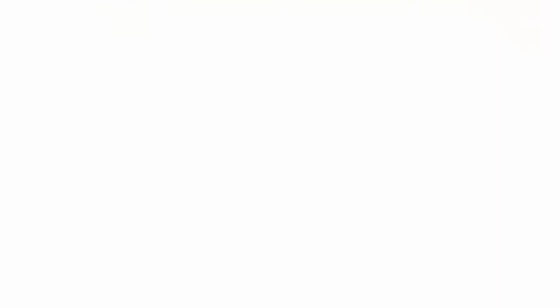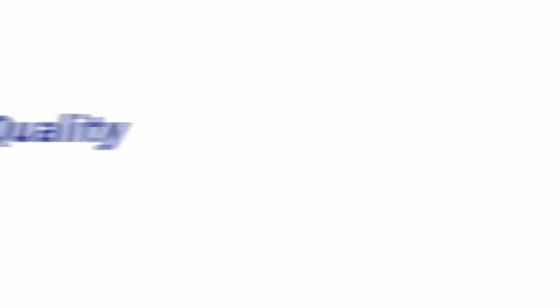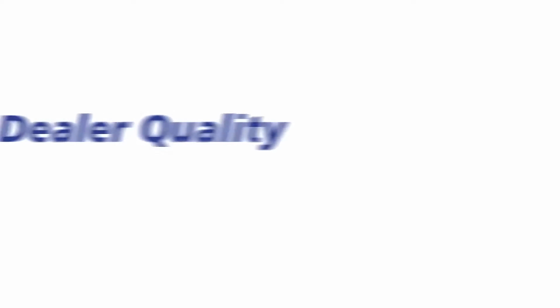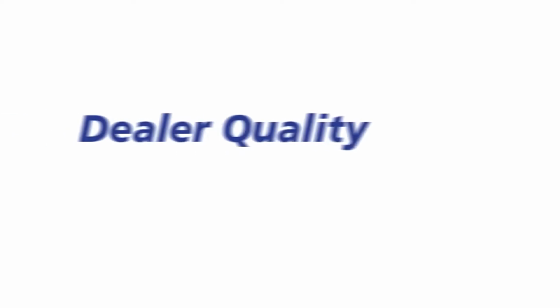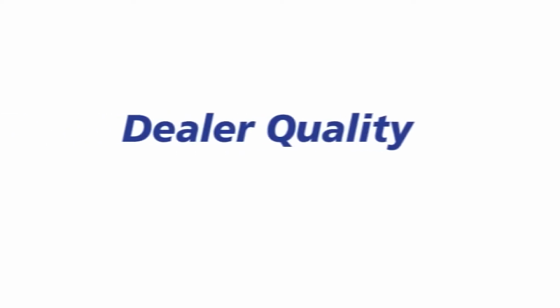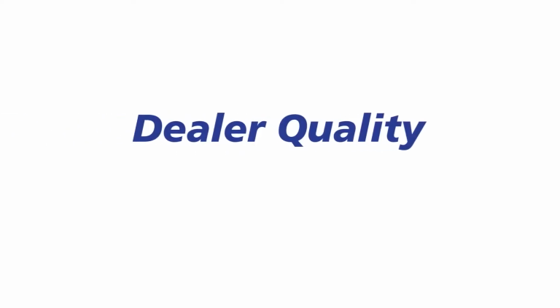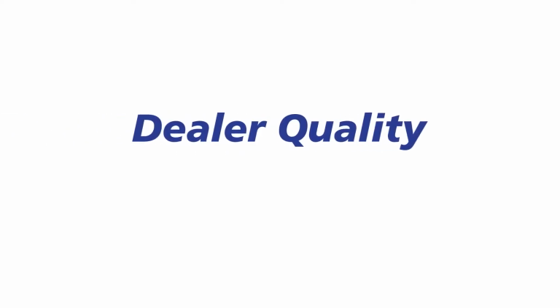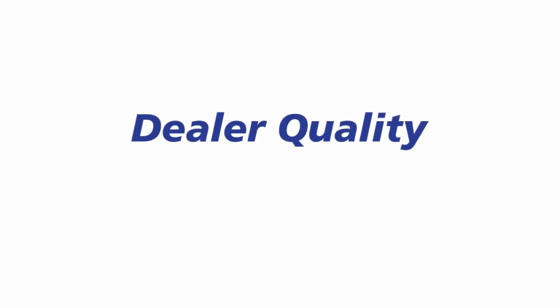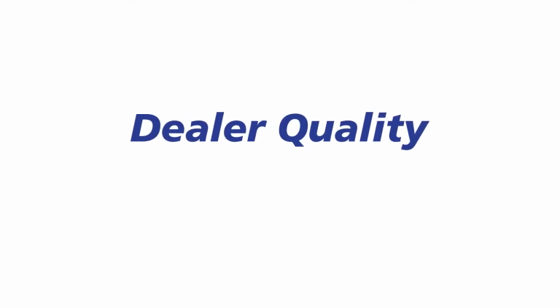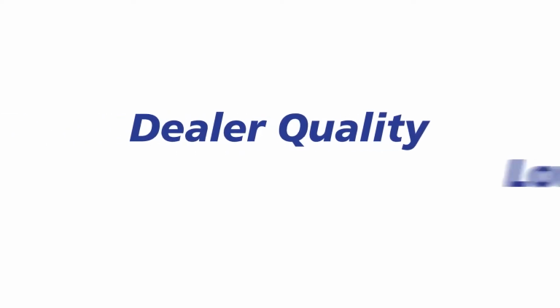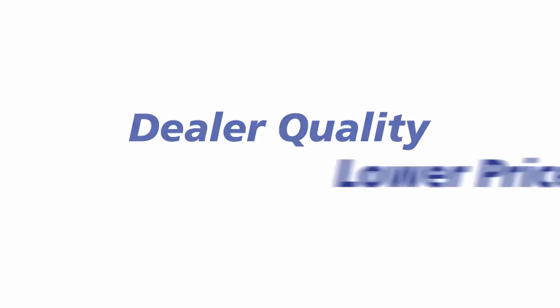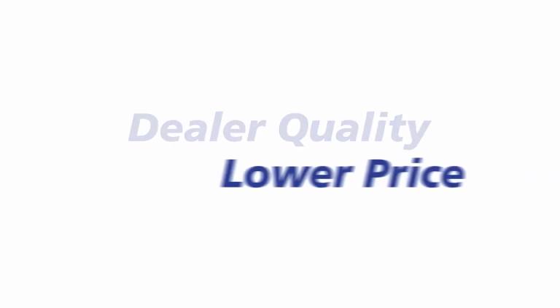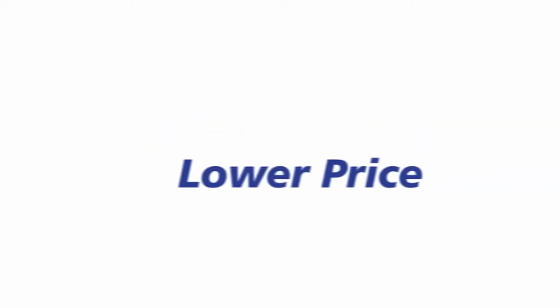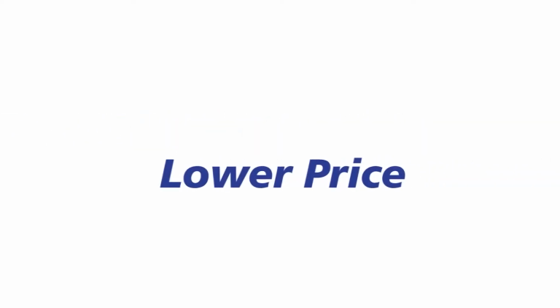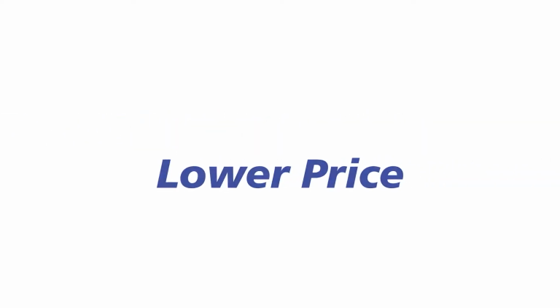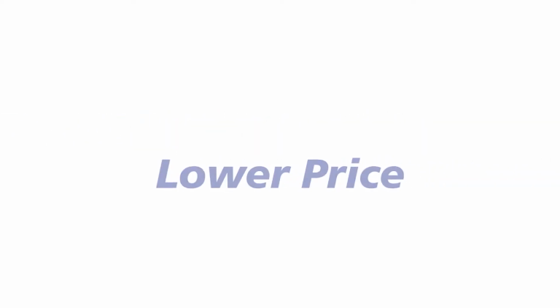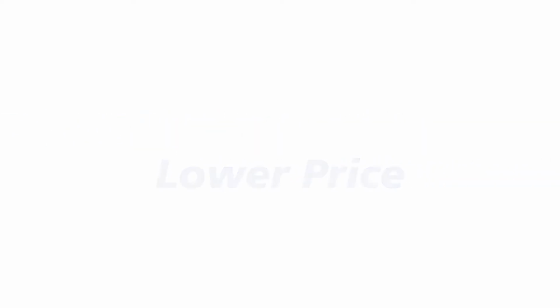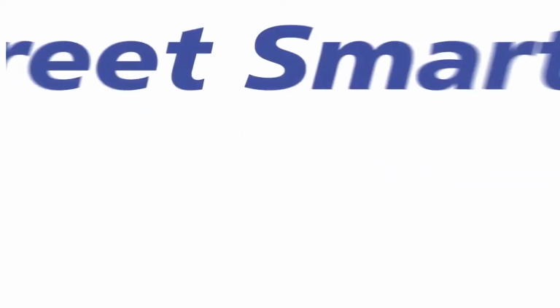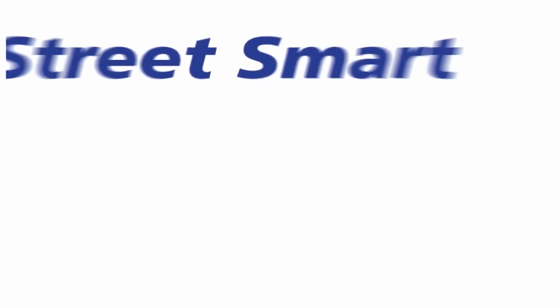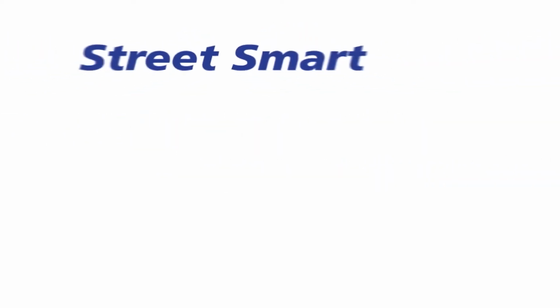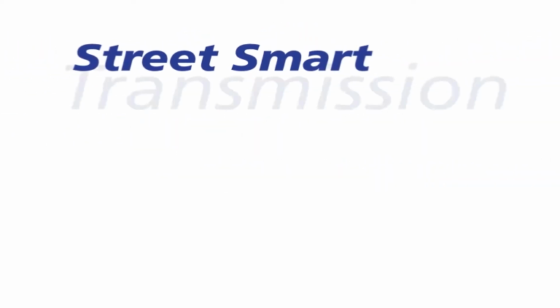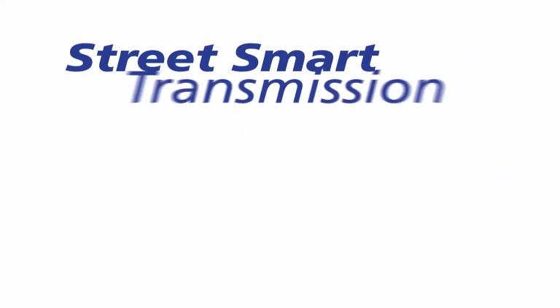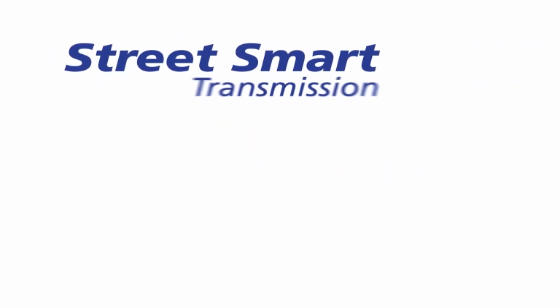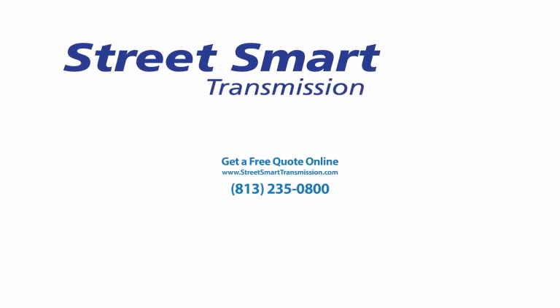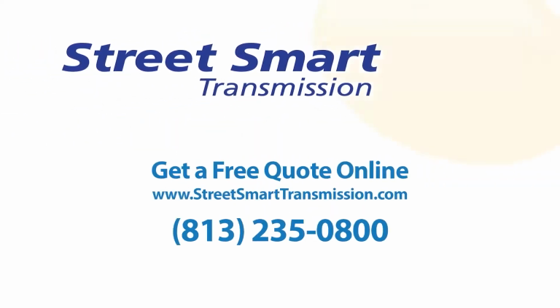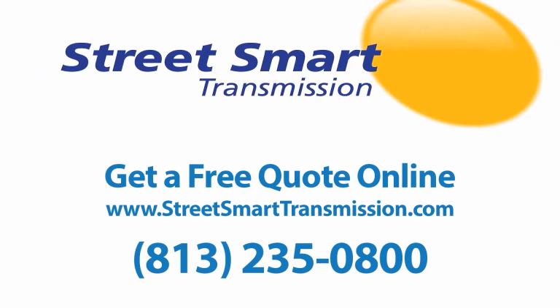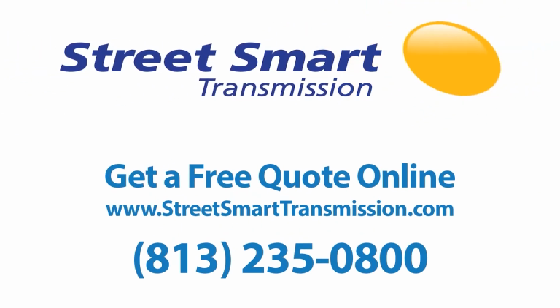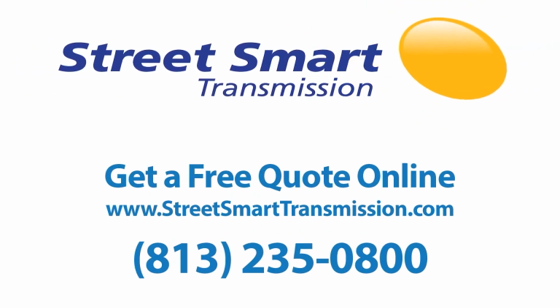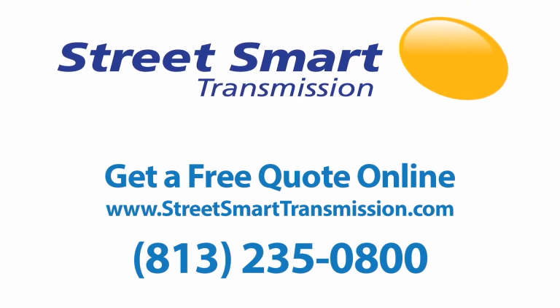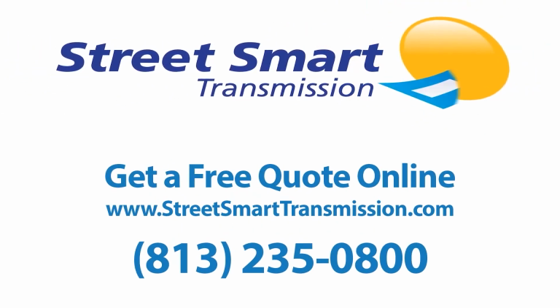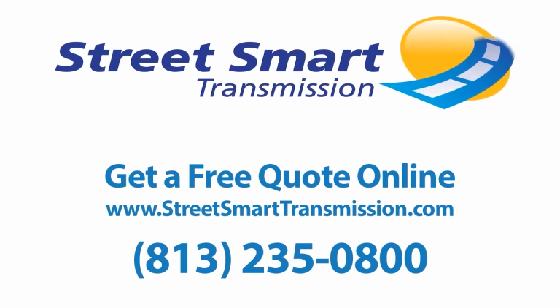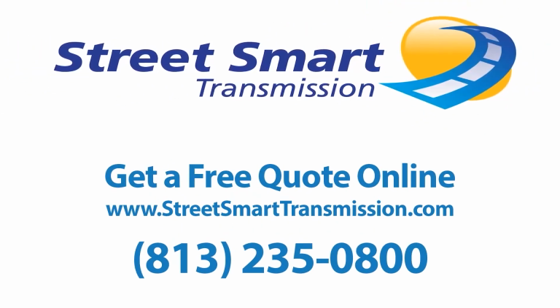Dealer quality, lower price. Now that's StreetSmart.